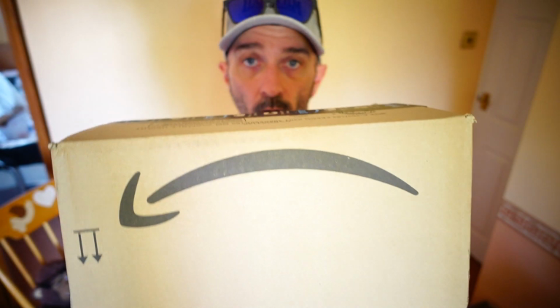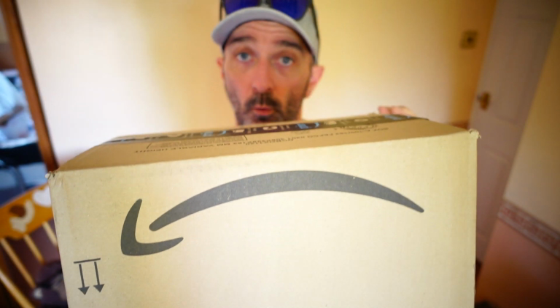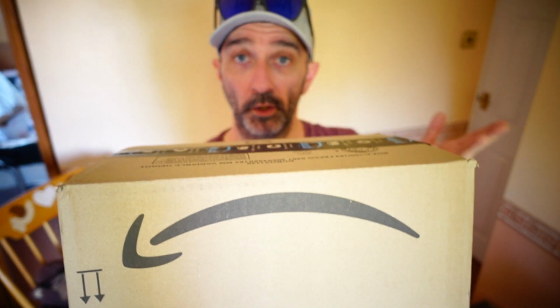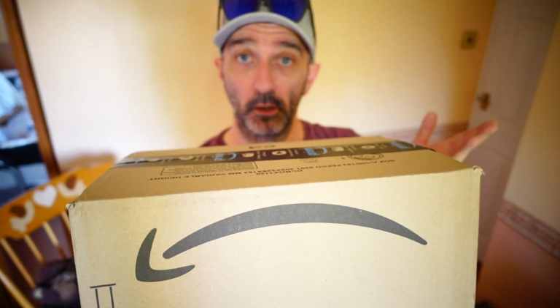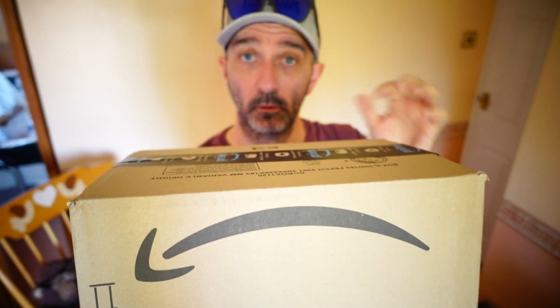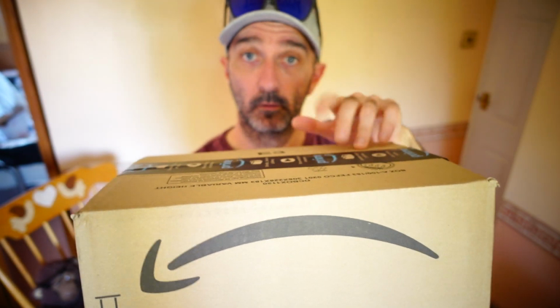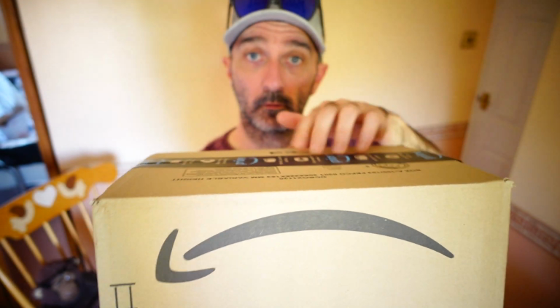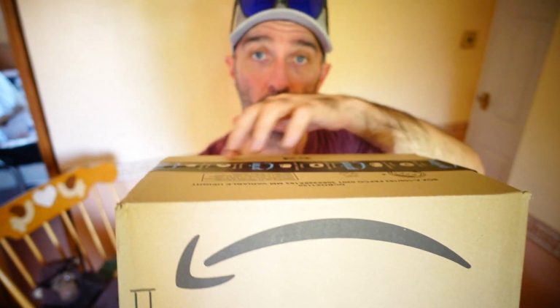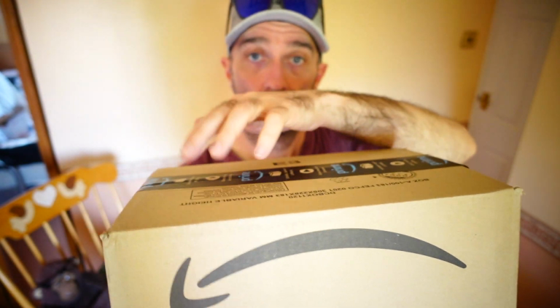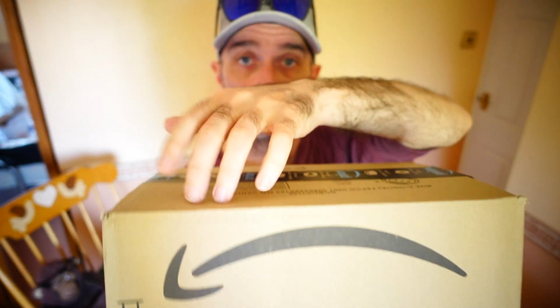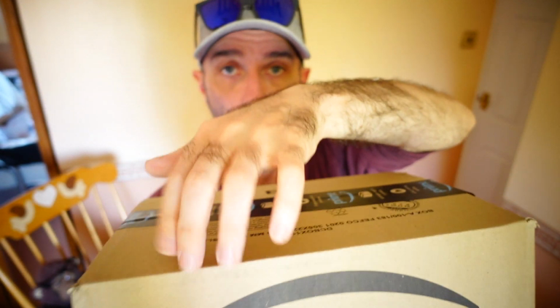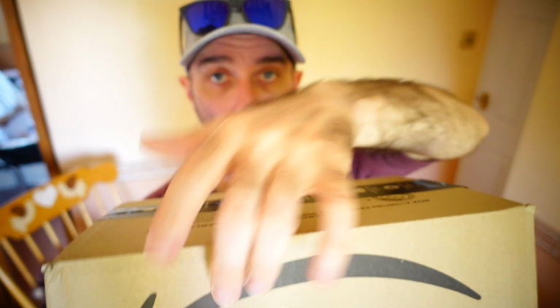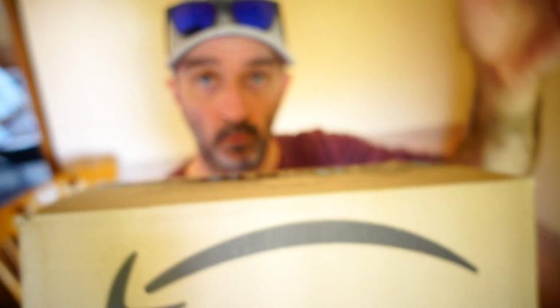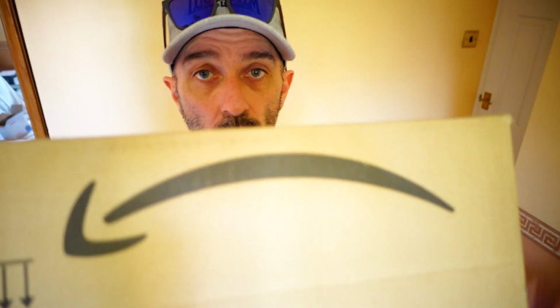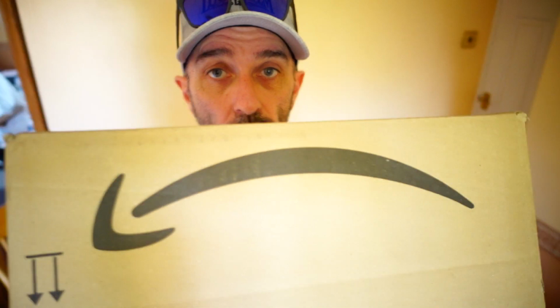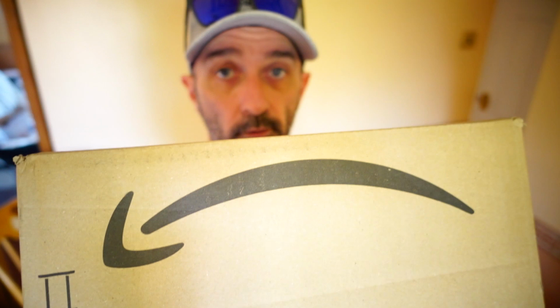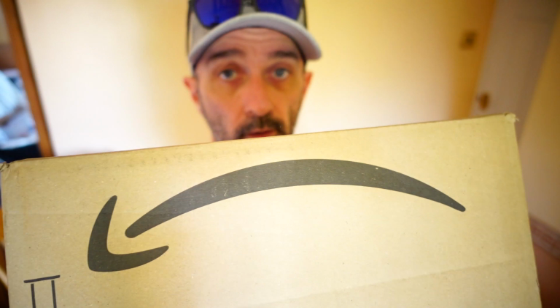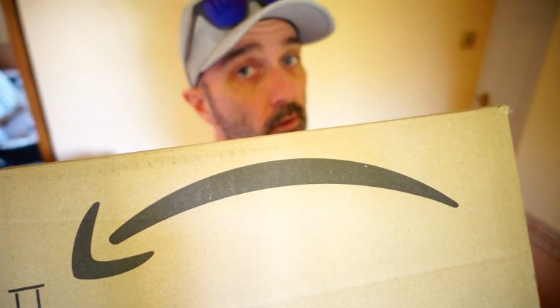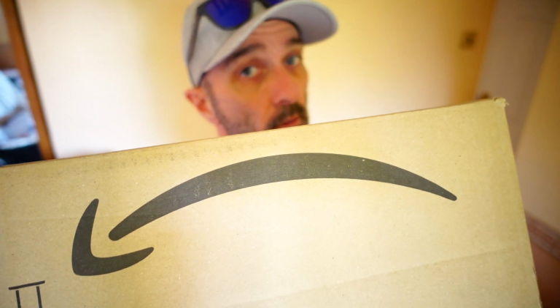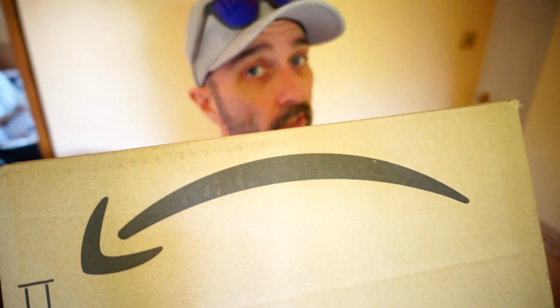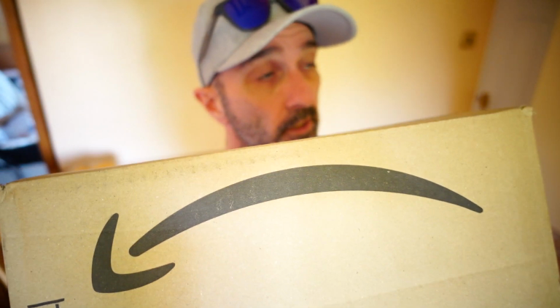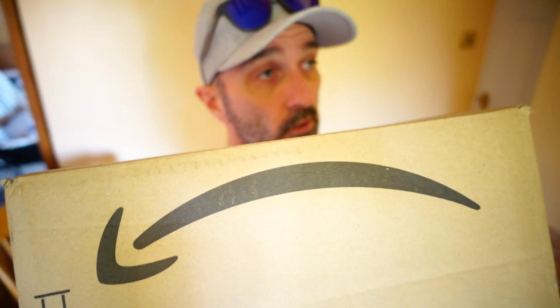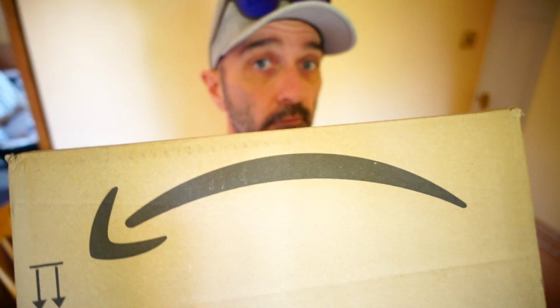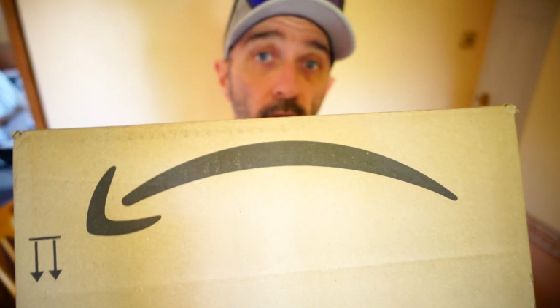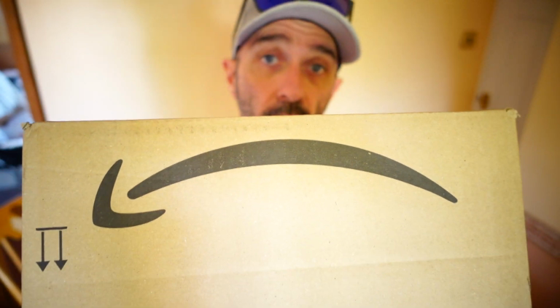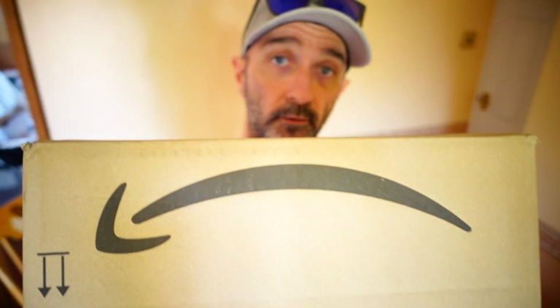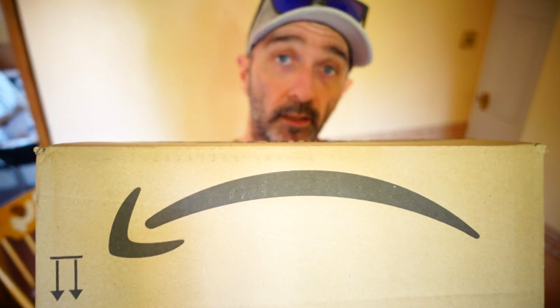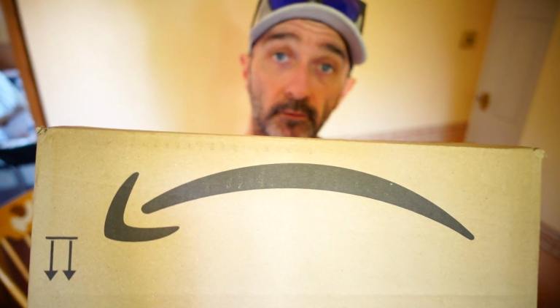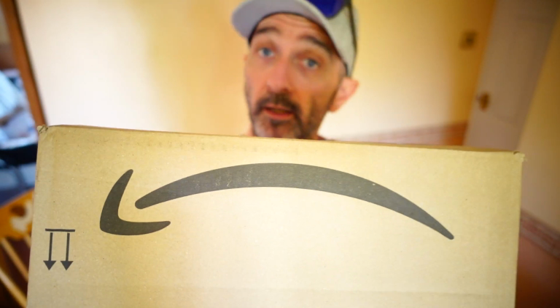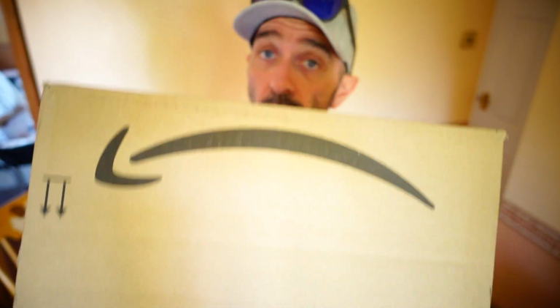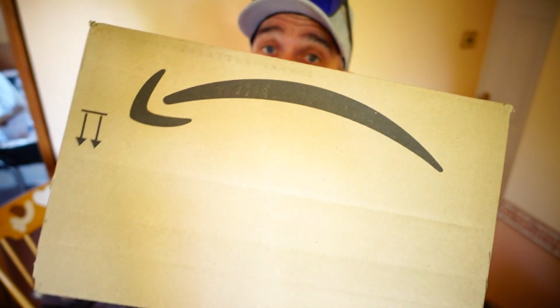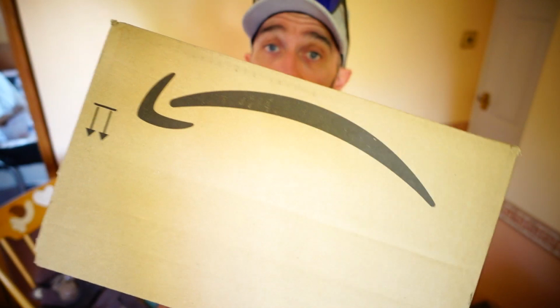What do you know? Another package, another delivery, another day, another delivery.